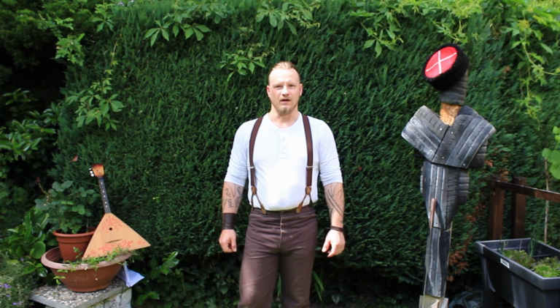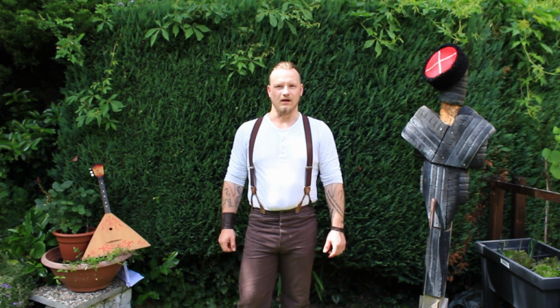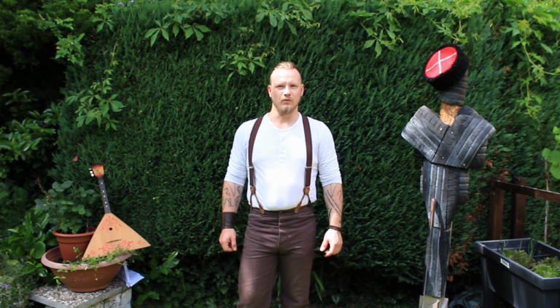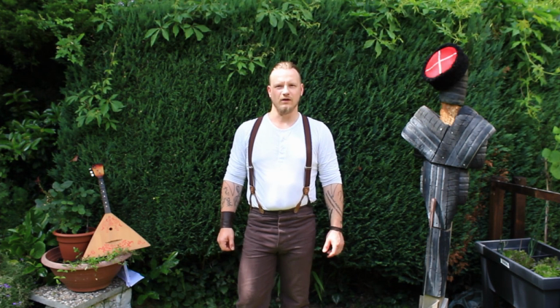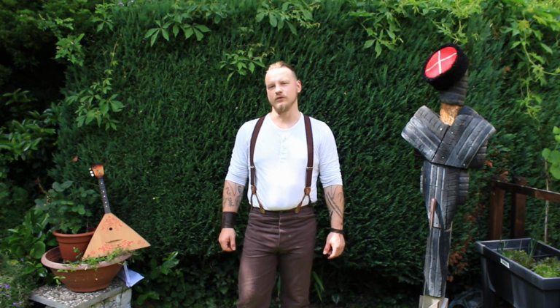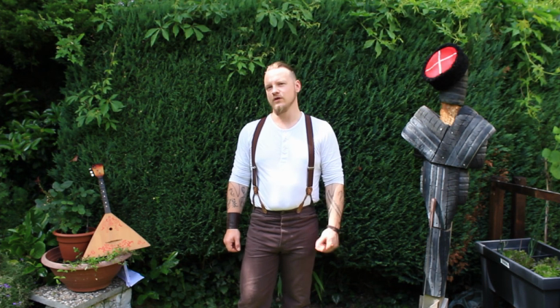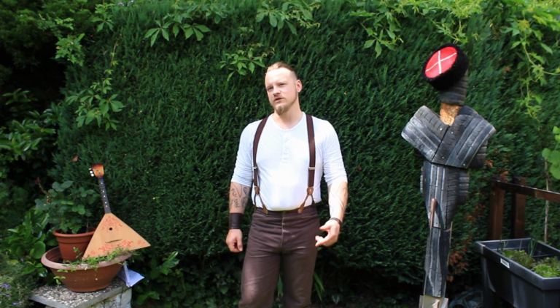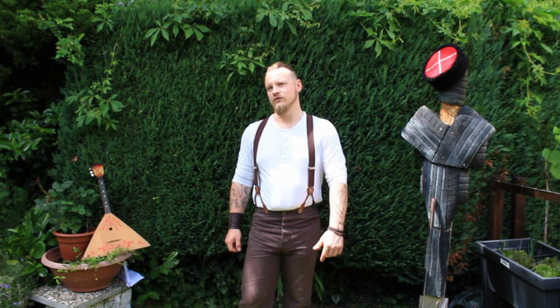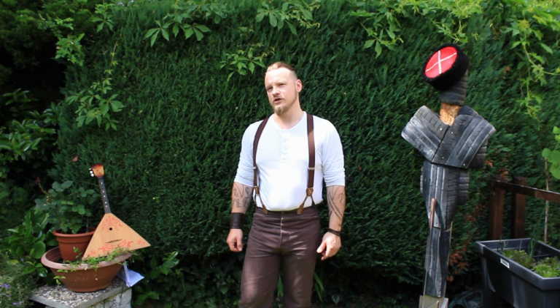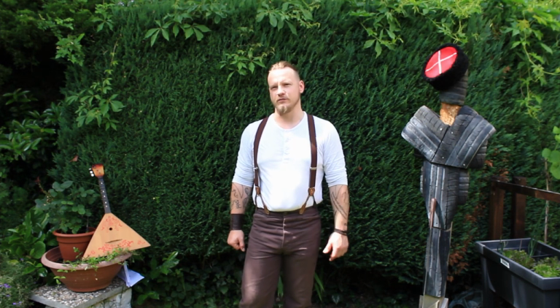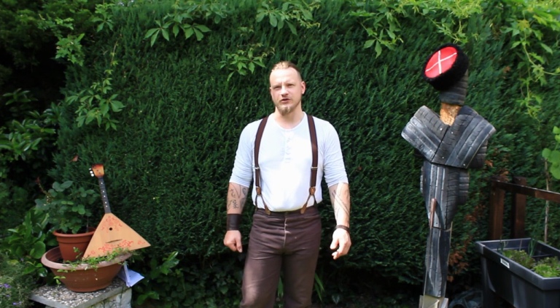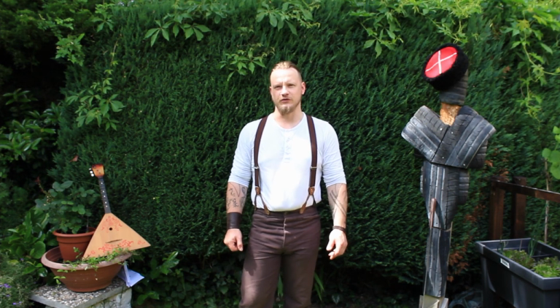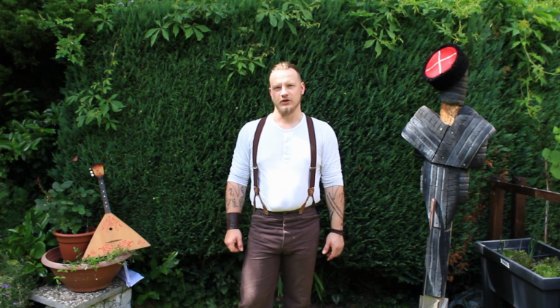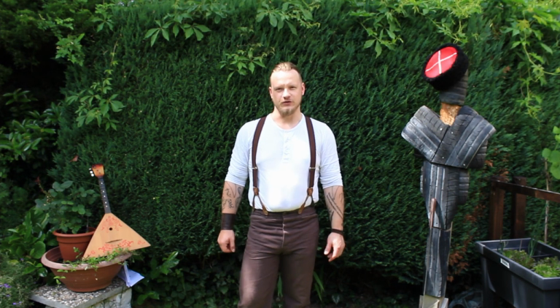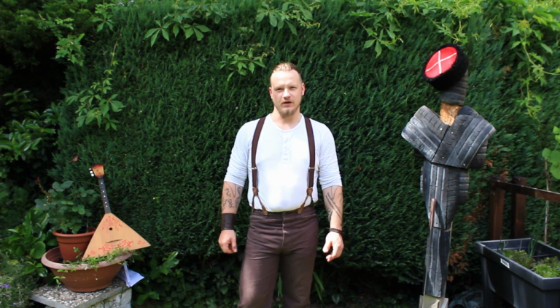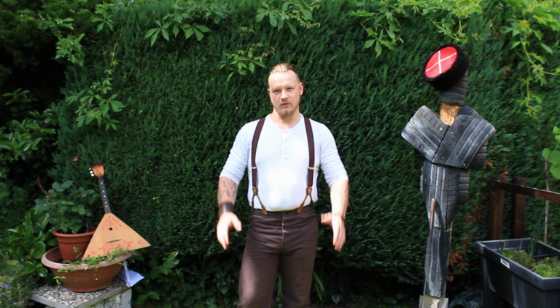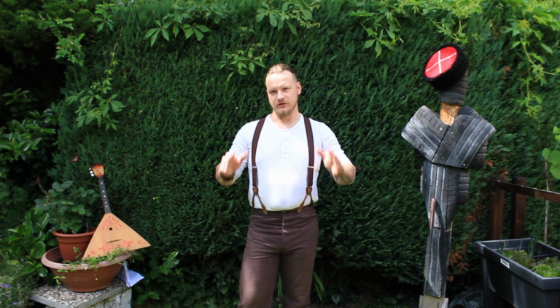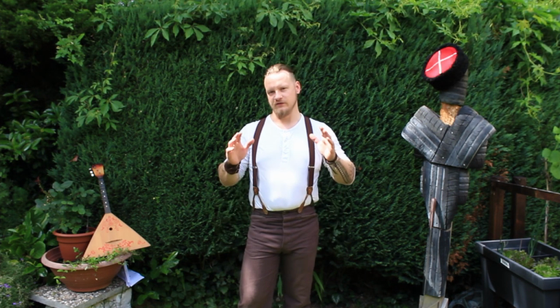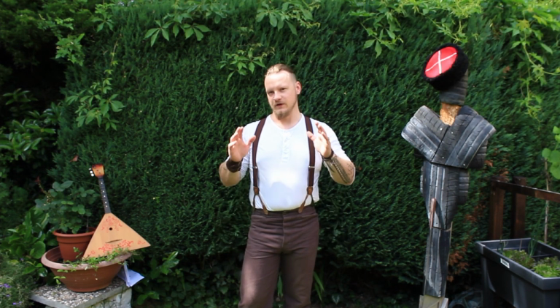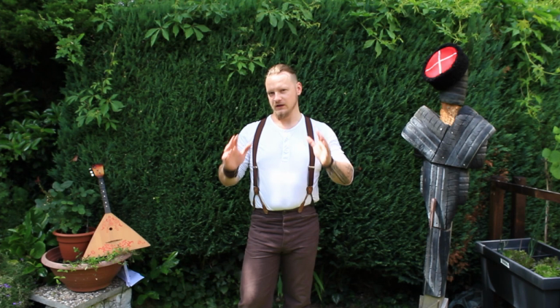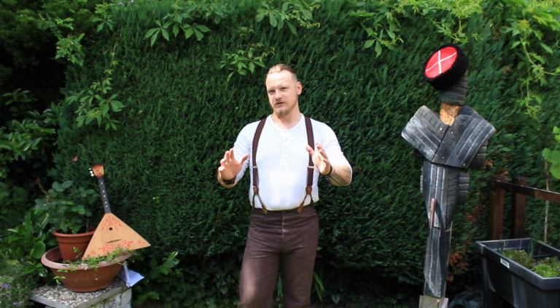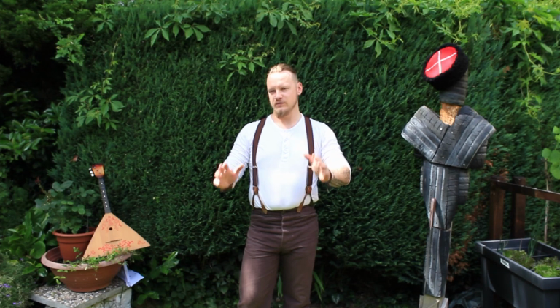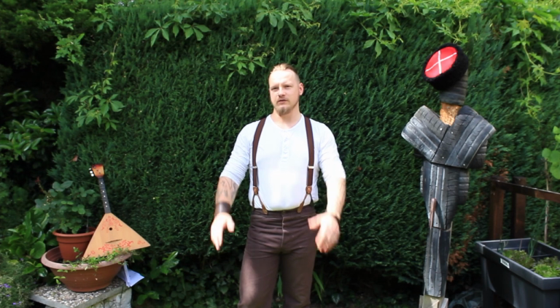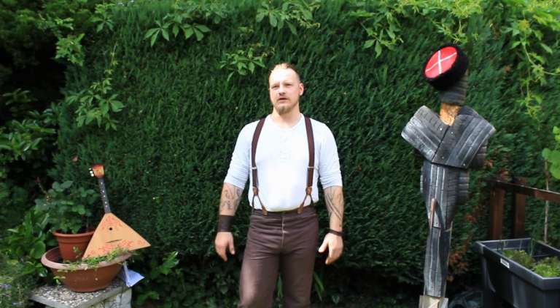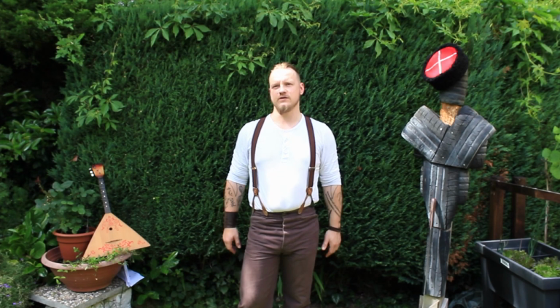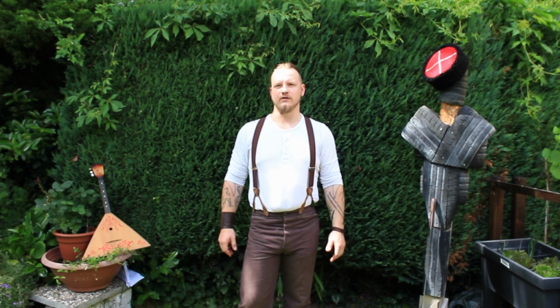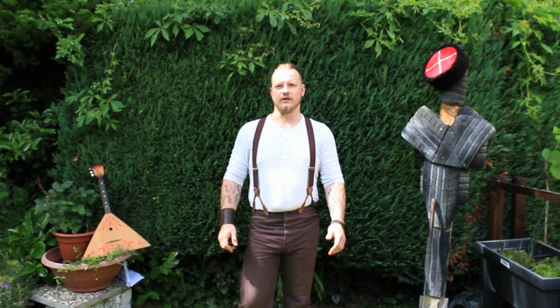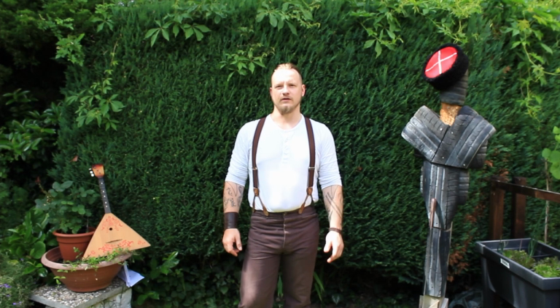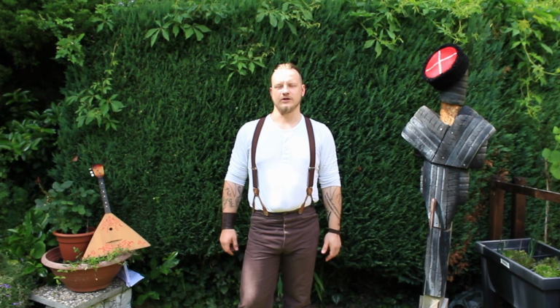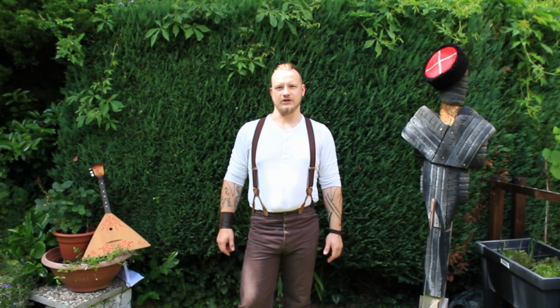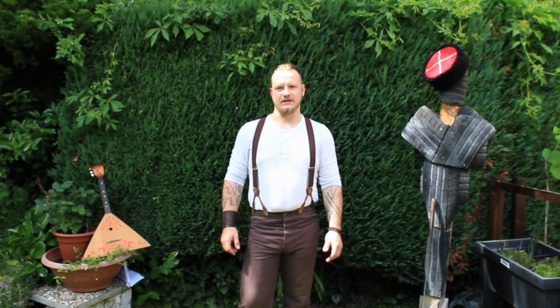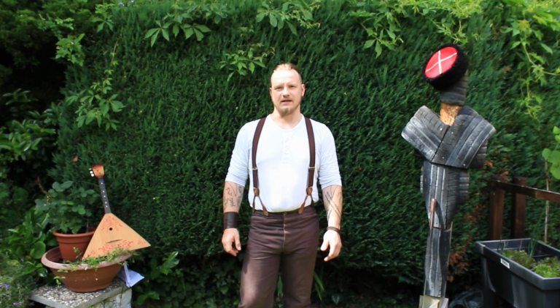Hello and welcome to a new episode of Shashka Pursuit. Today we want to dive a little bit deeper into the history of the Shashka itself.